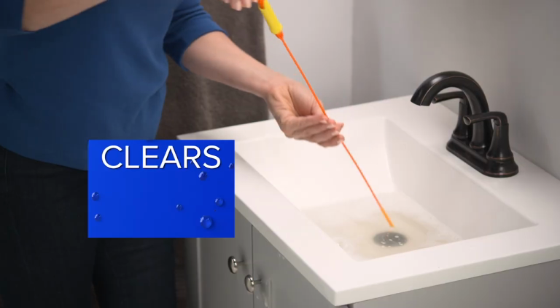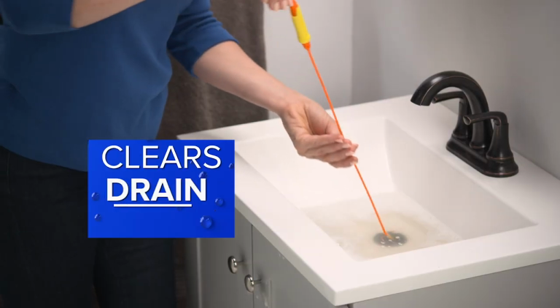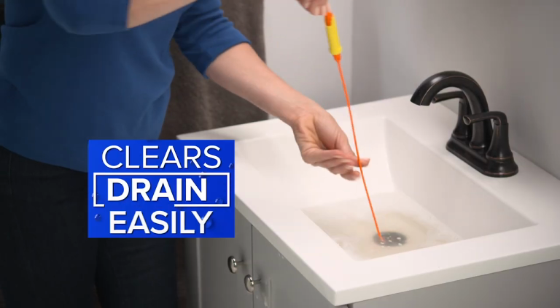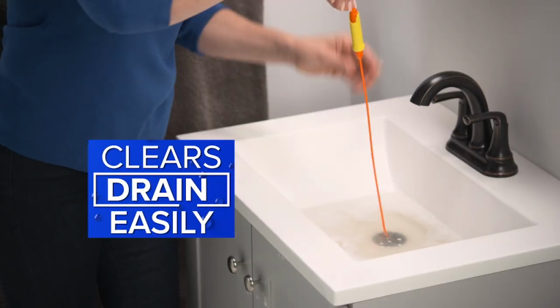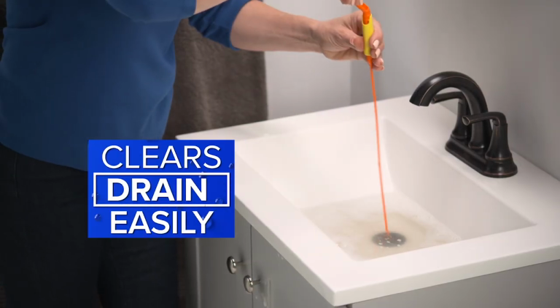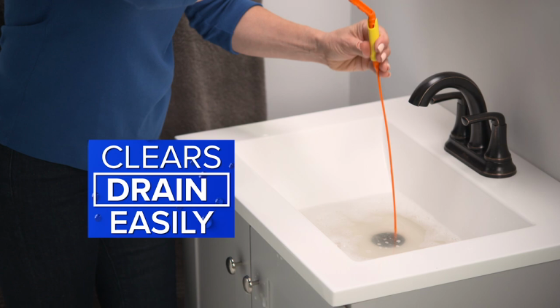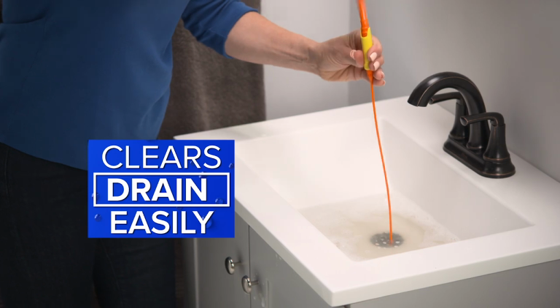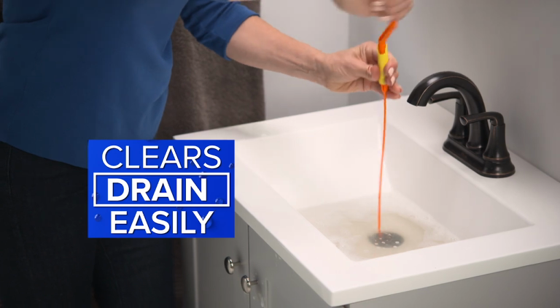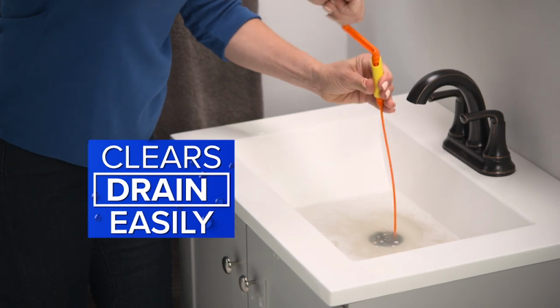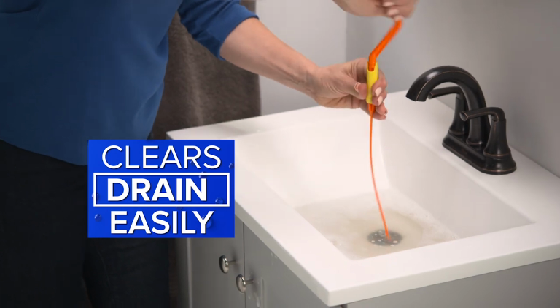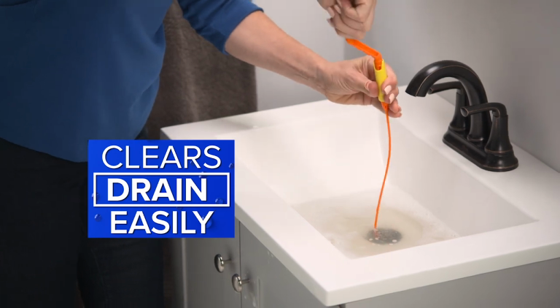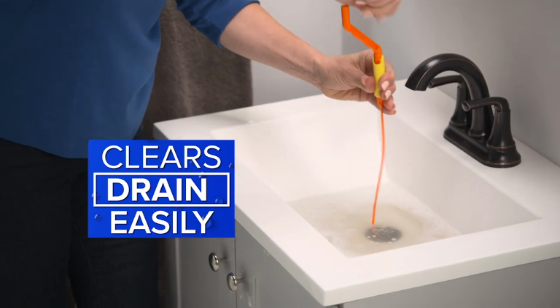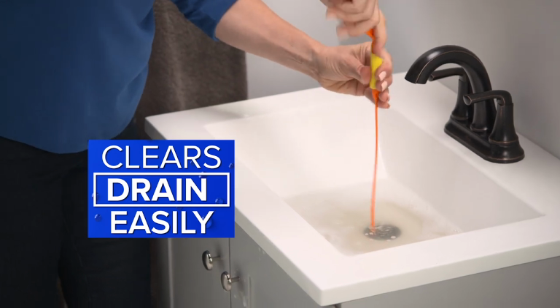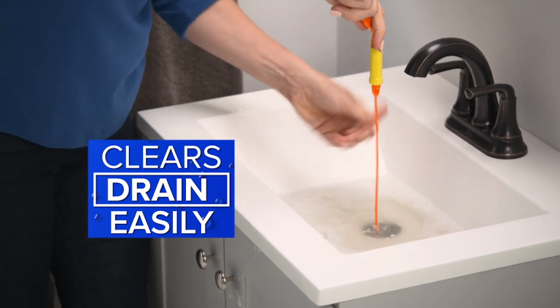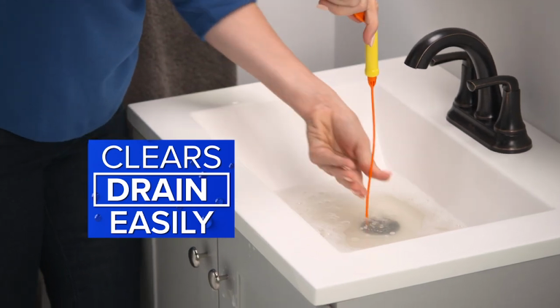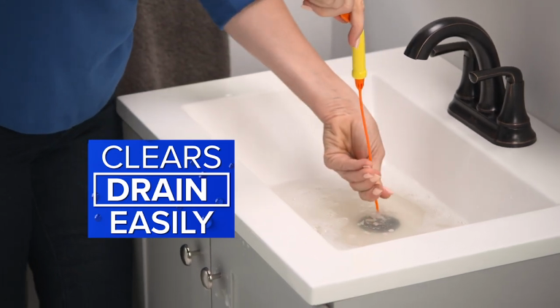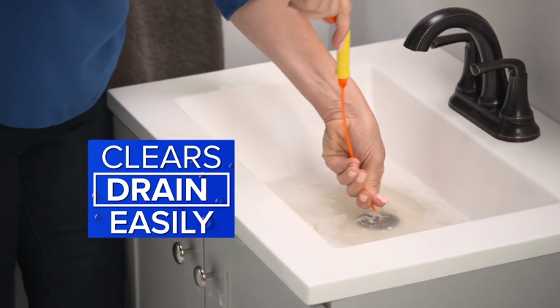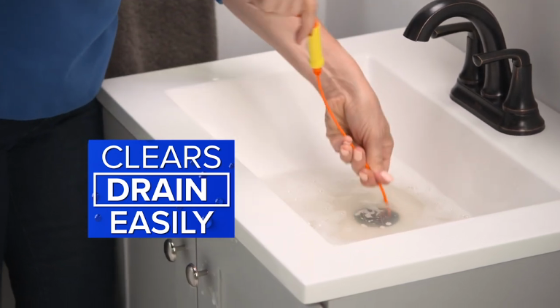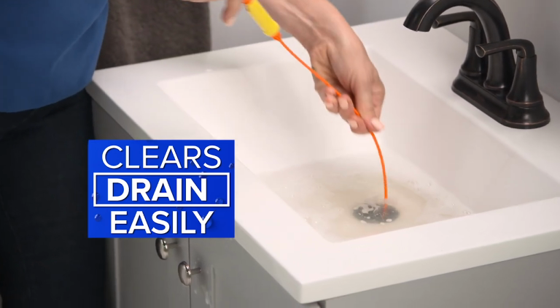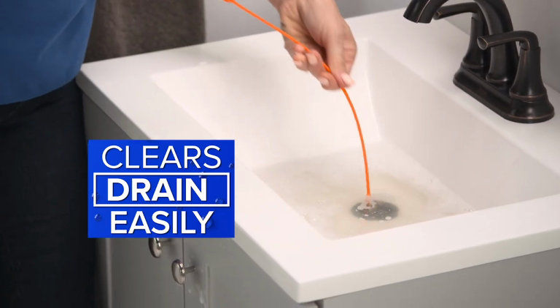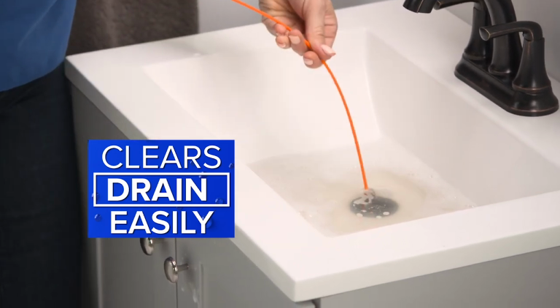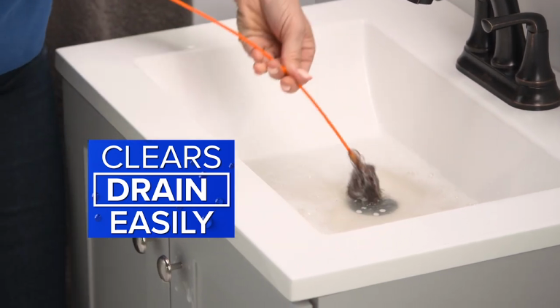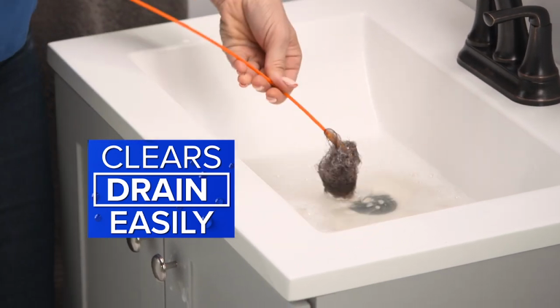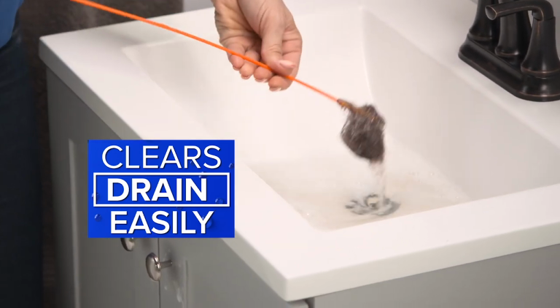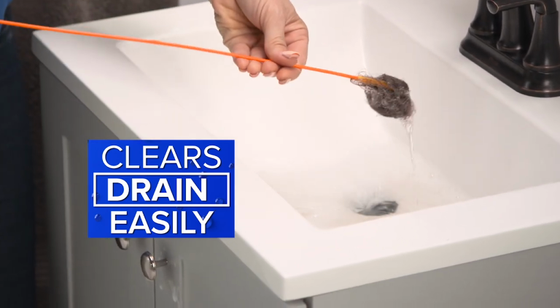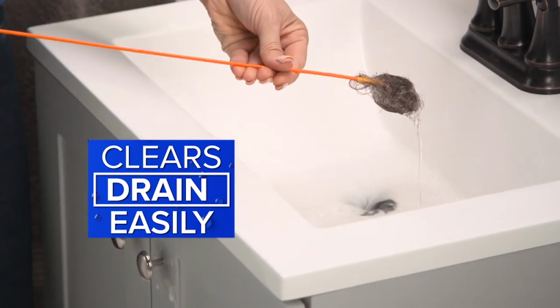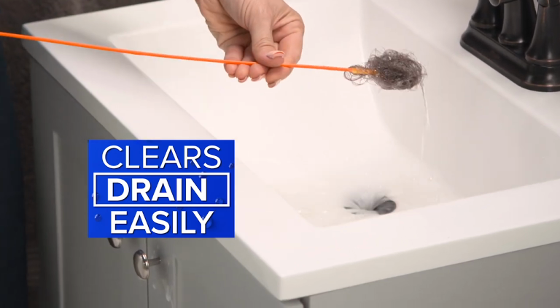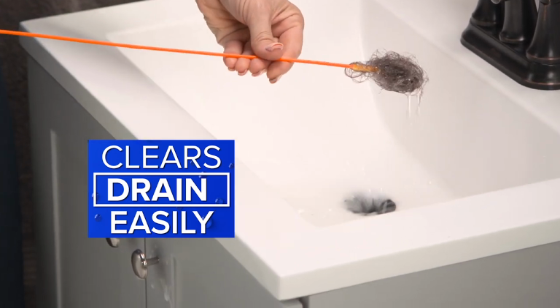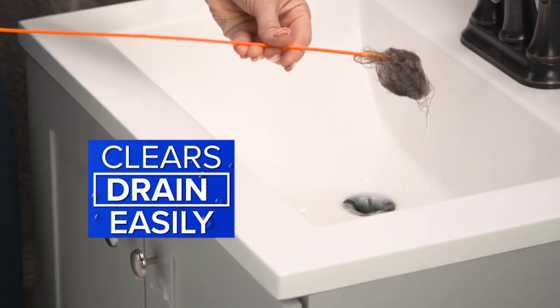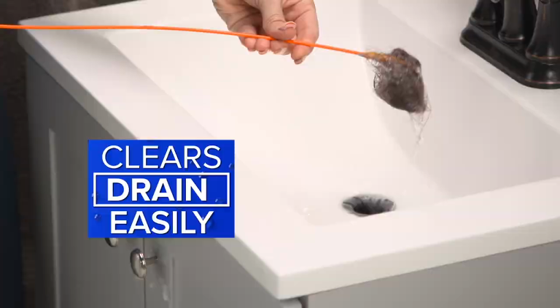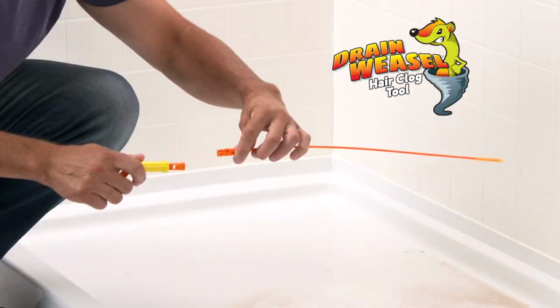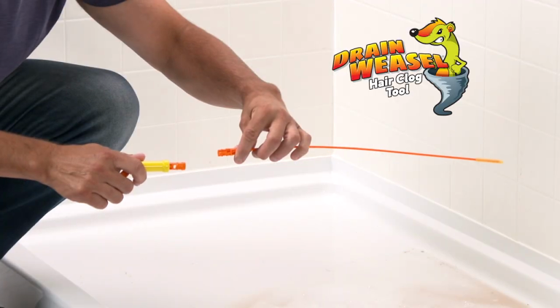The Drainweasel hair clog tool removes blockages from any shower, sink, tub — any drain in just seconds. Watch.